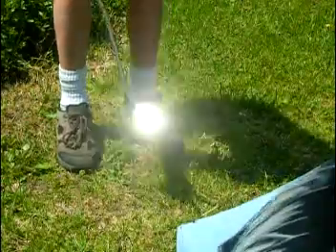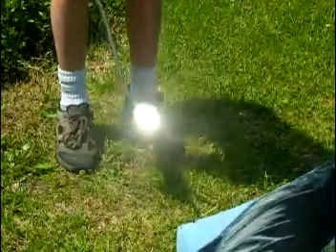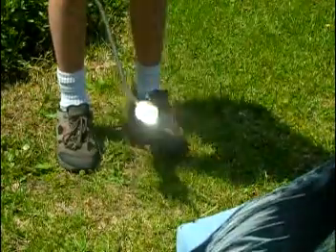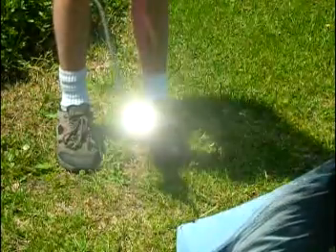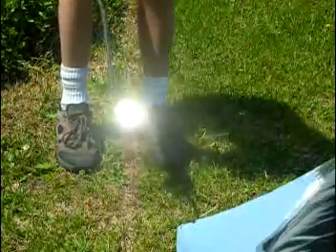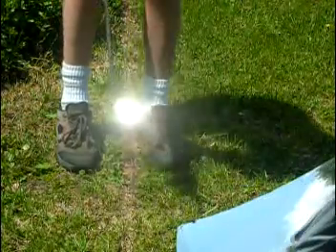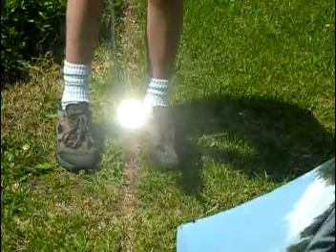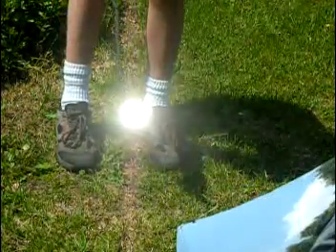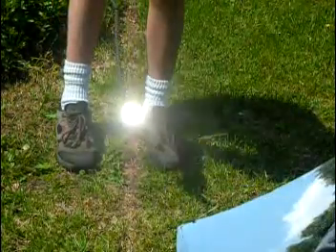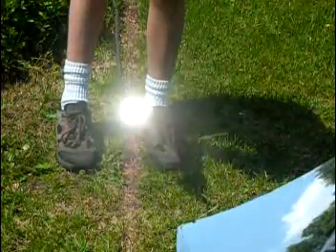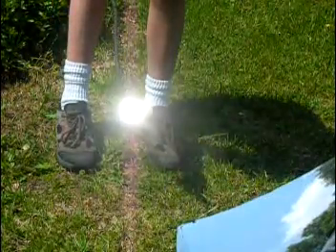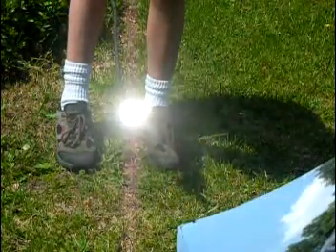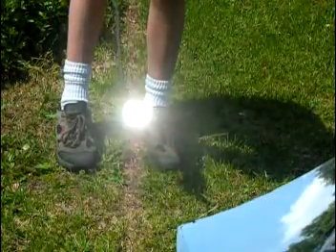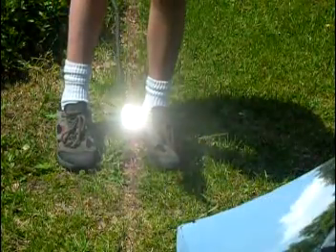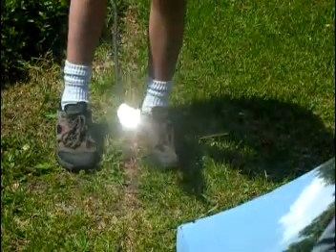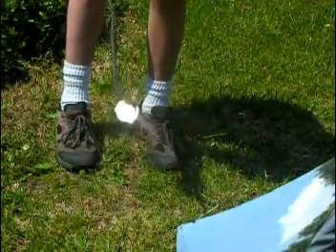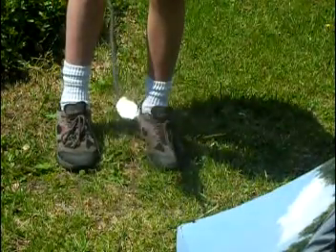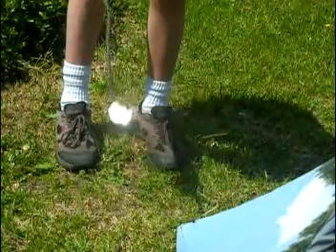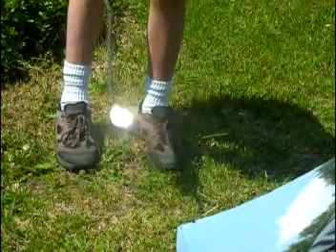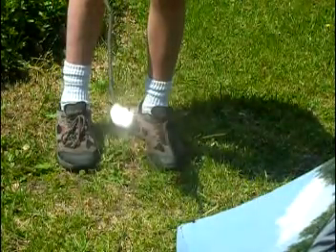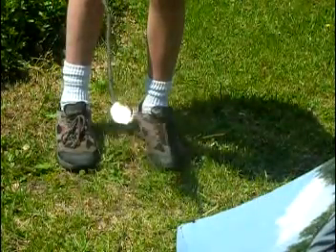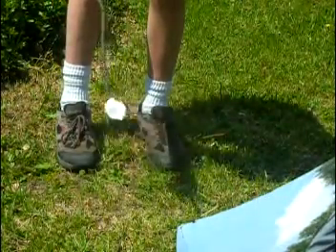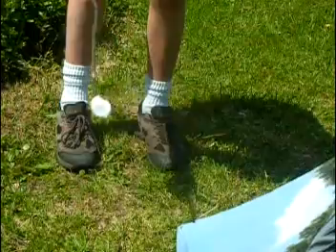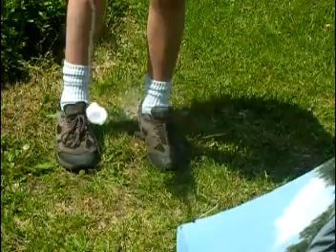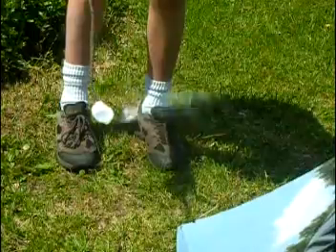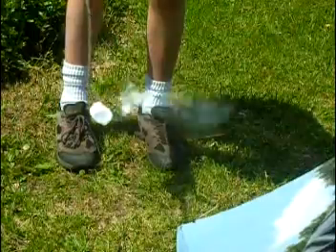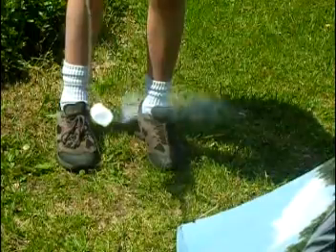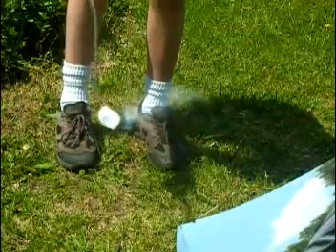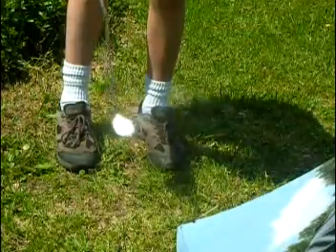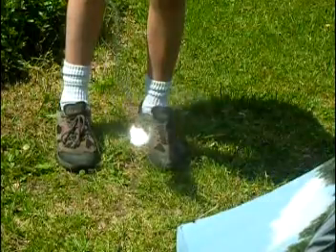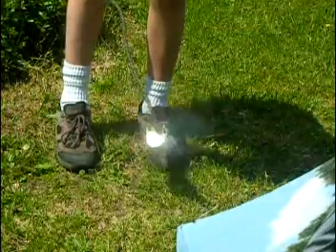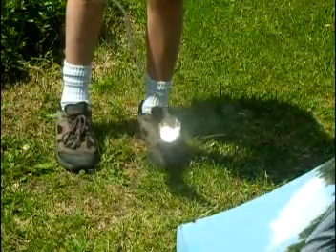As you see, once the marshmallow turns black, or carbon, then it starts to burn much more quickly.